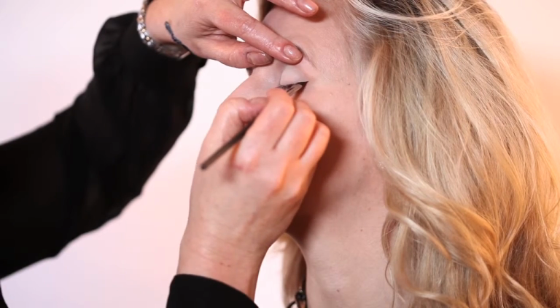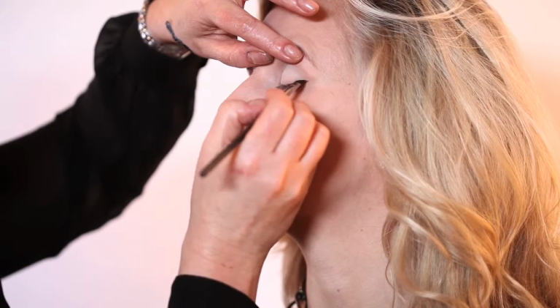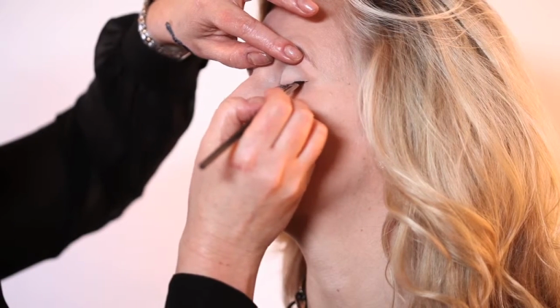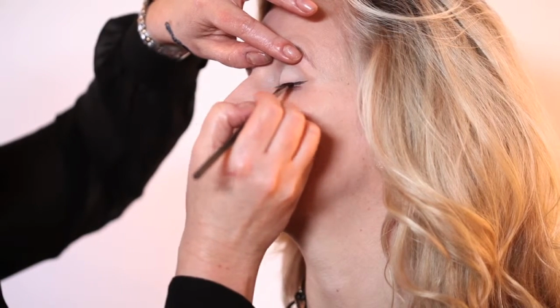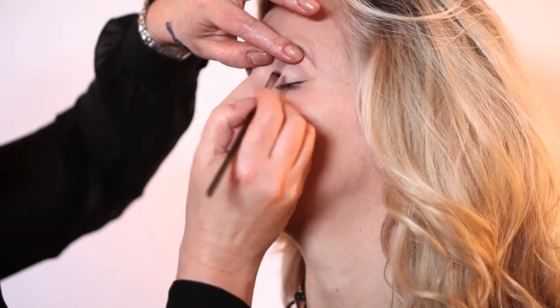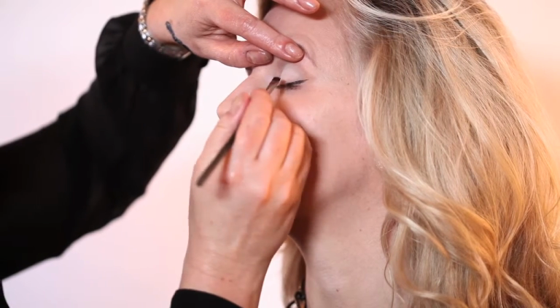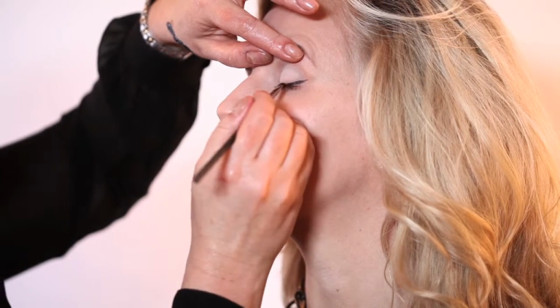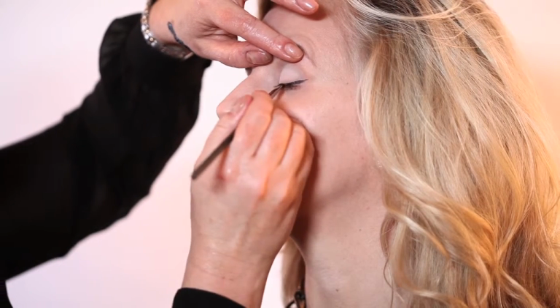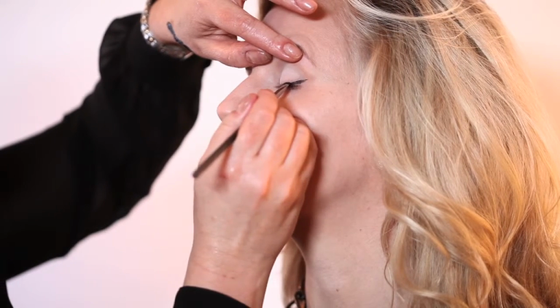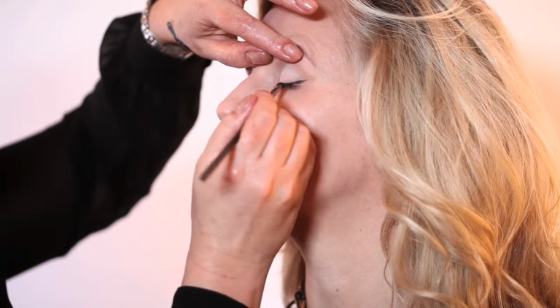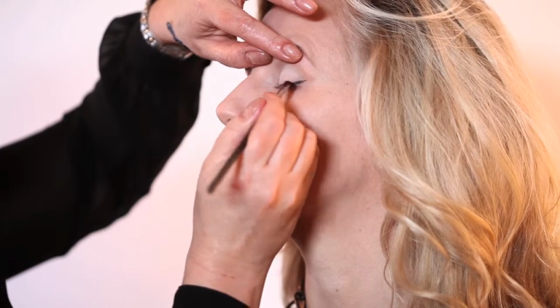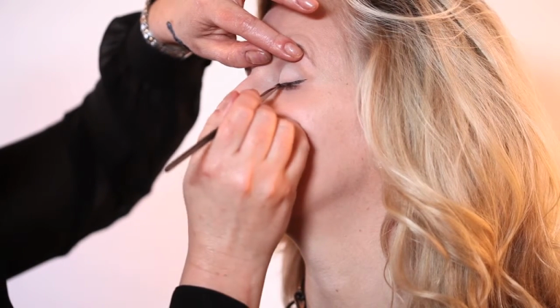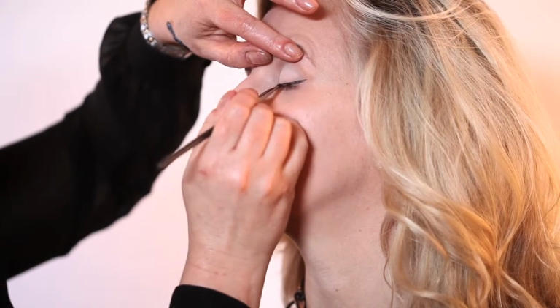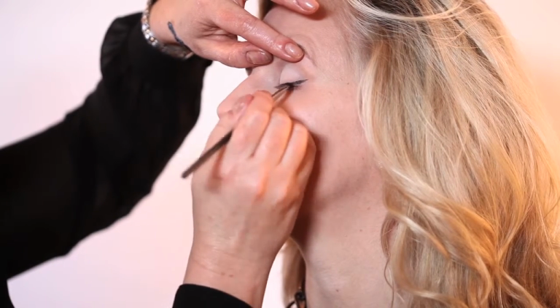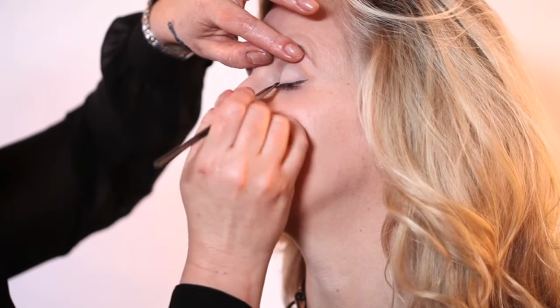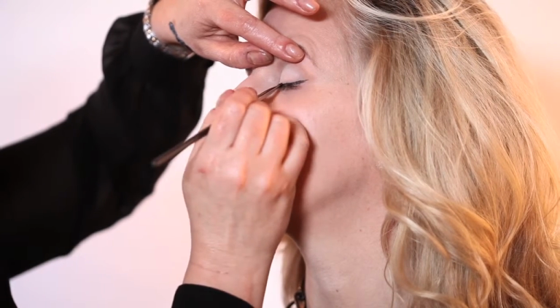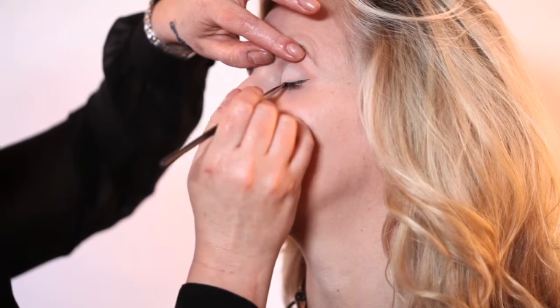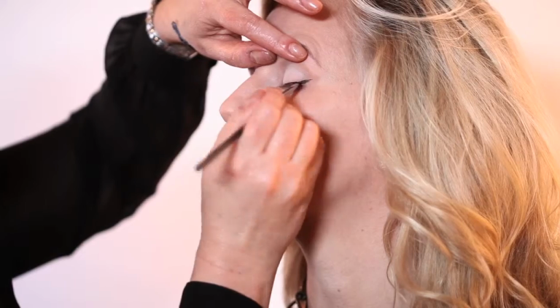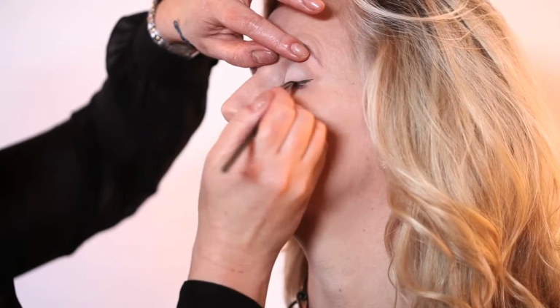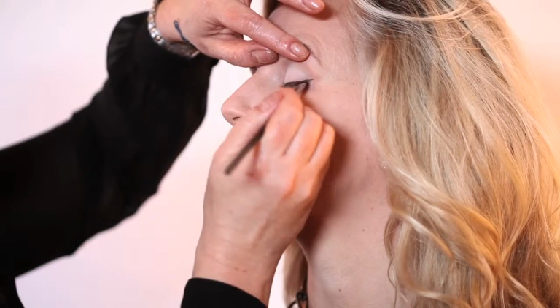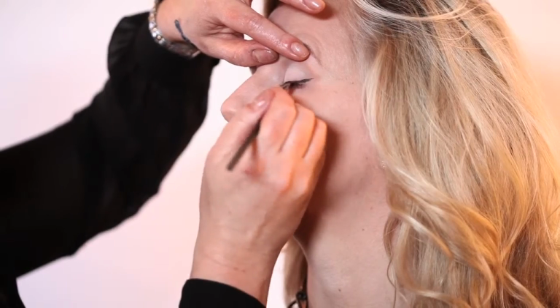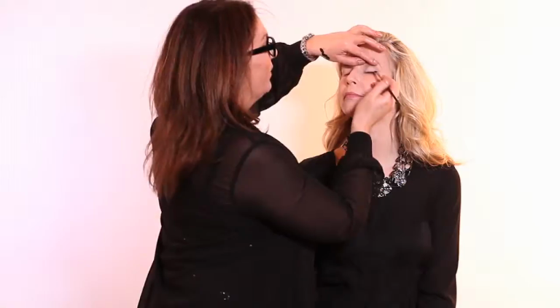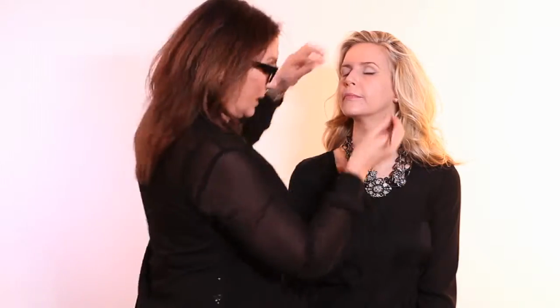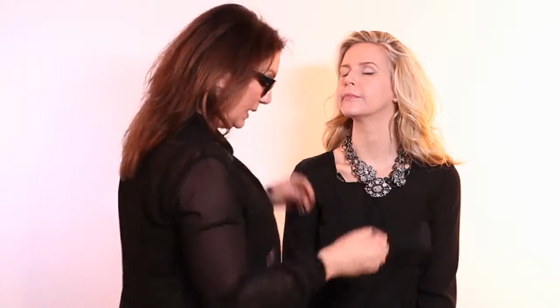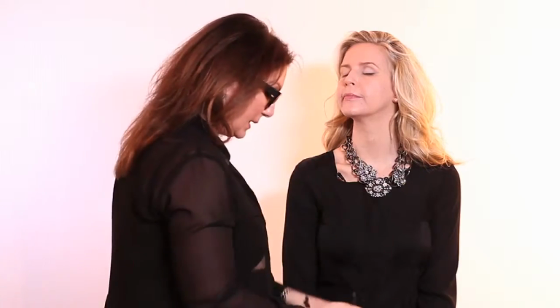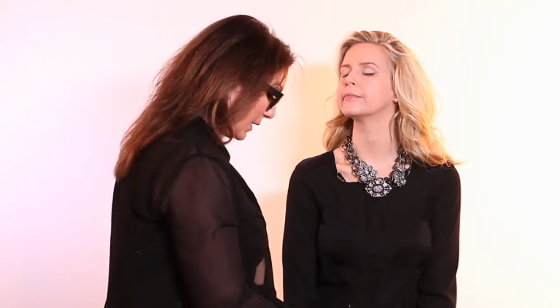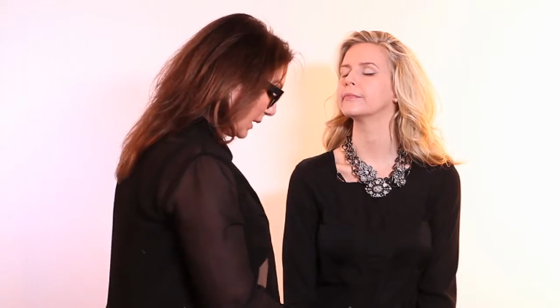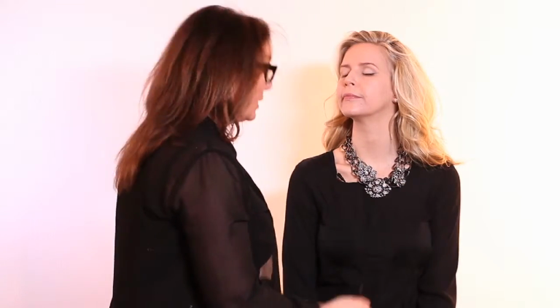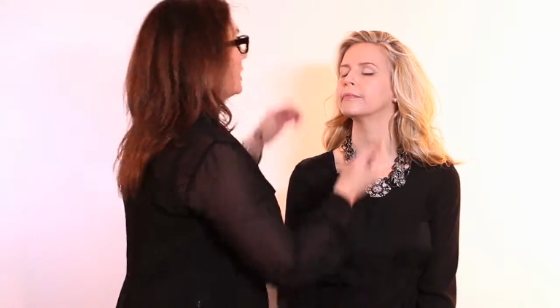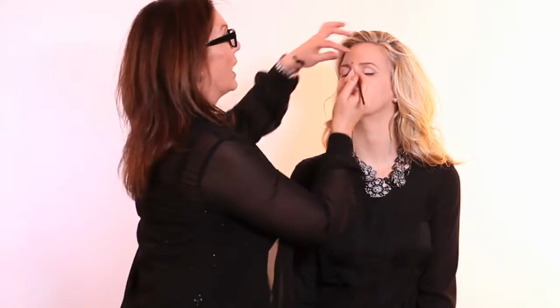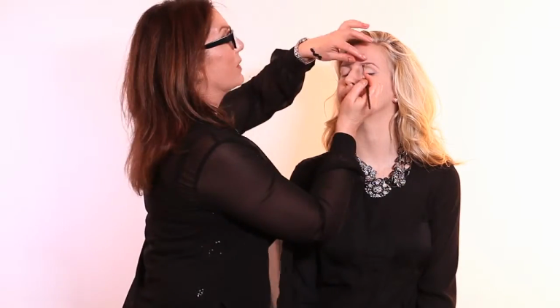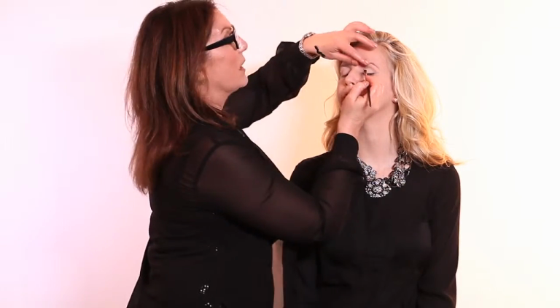Put it on. Now remember, this is quite exaggerated, and the focus is actually the liner itself.